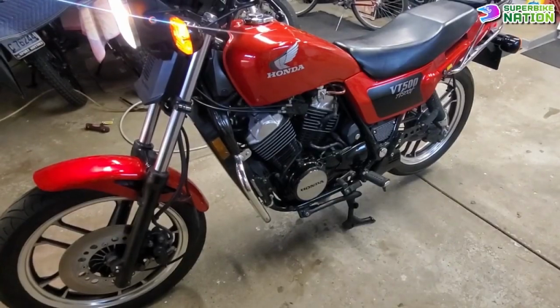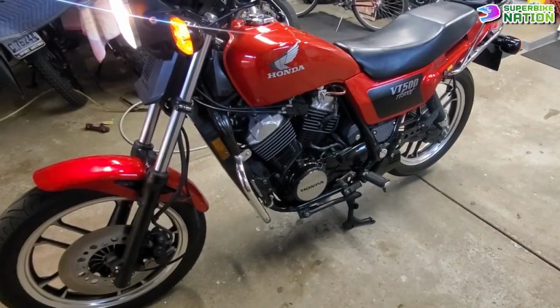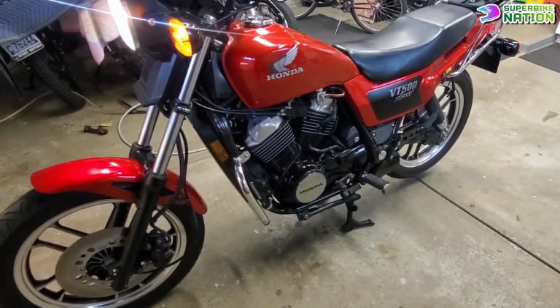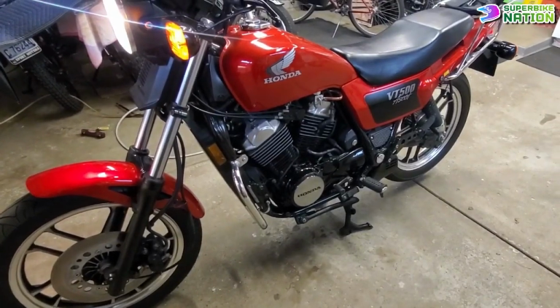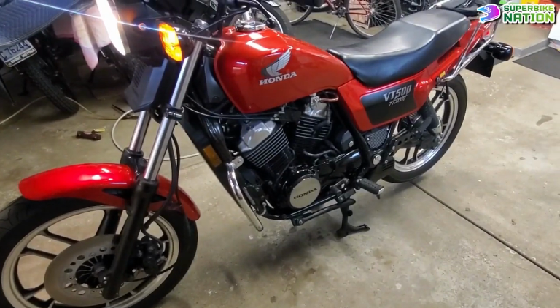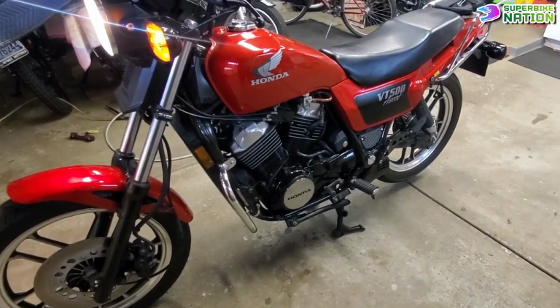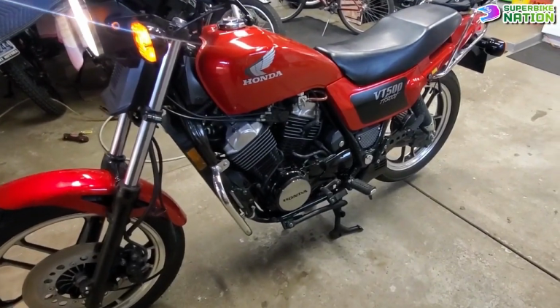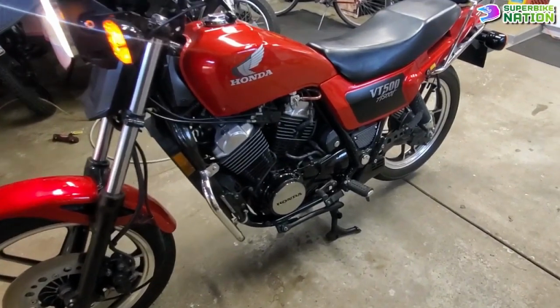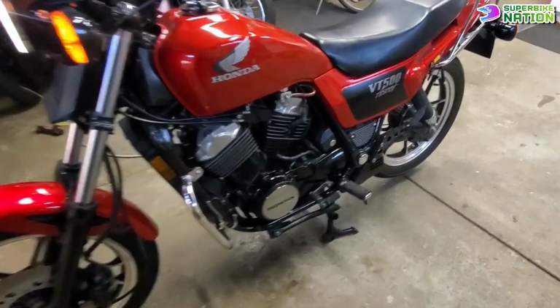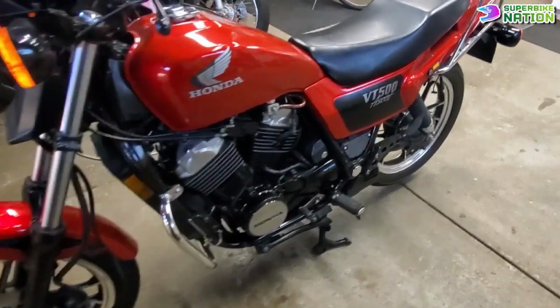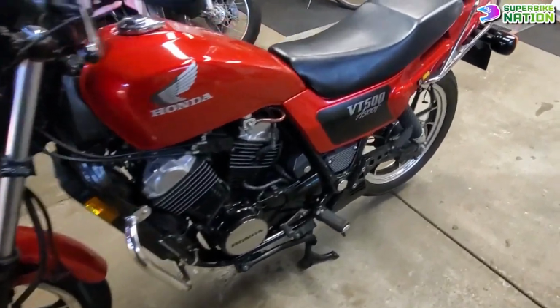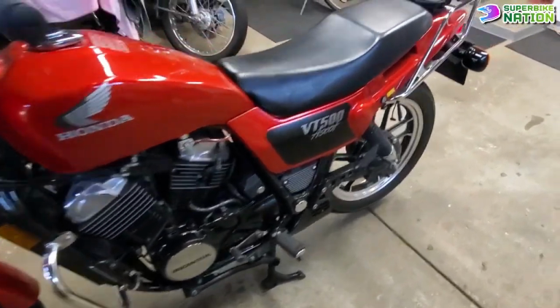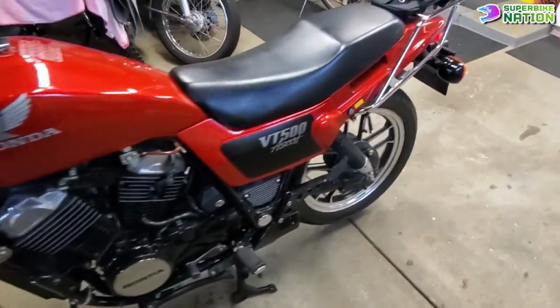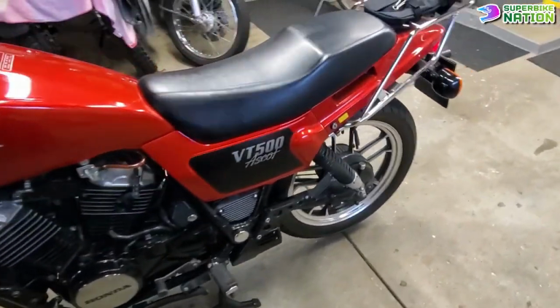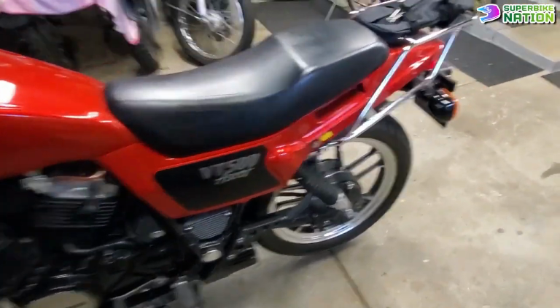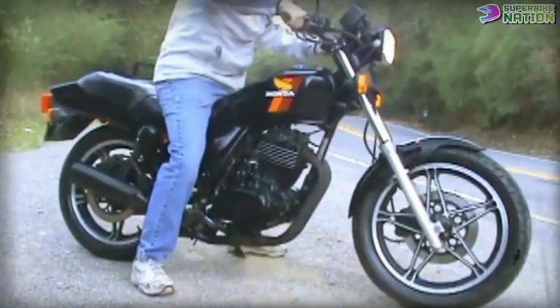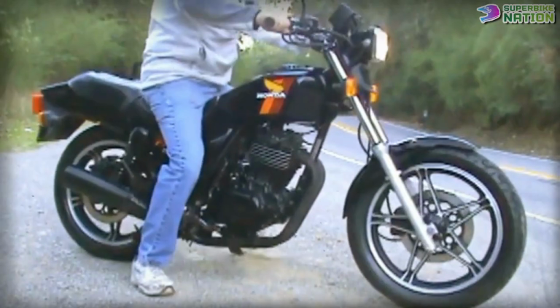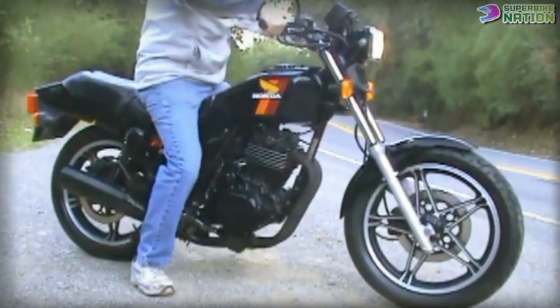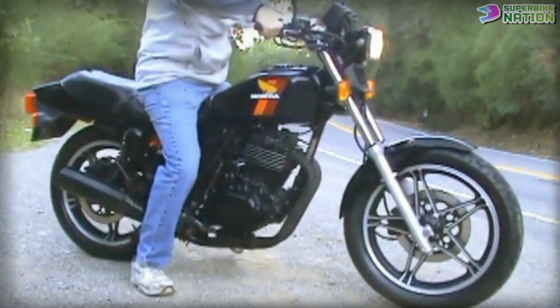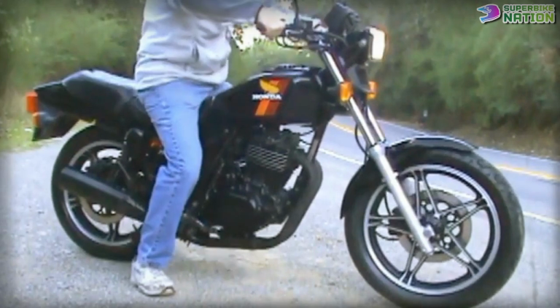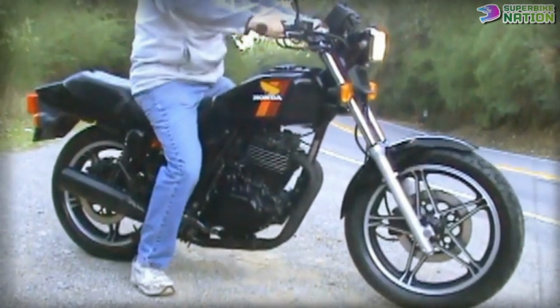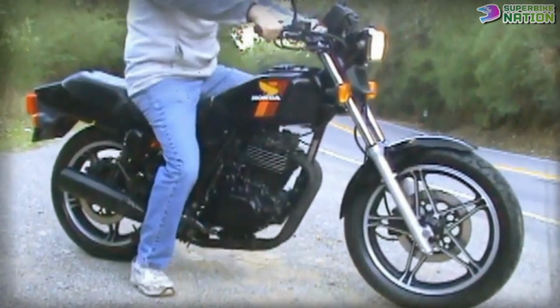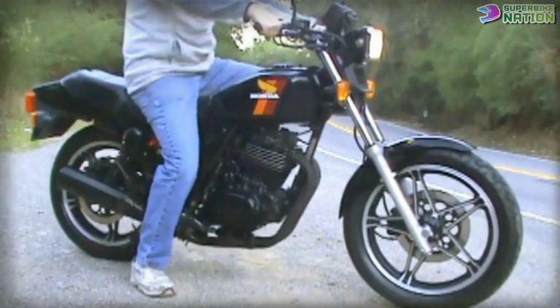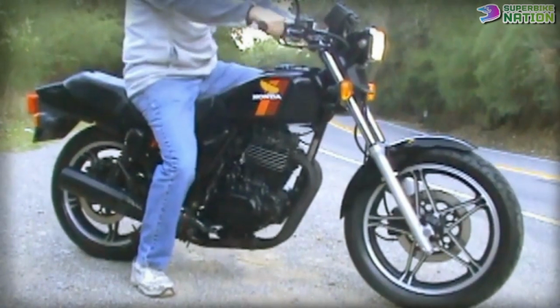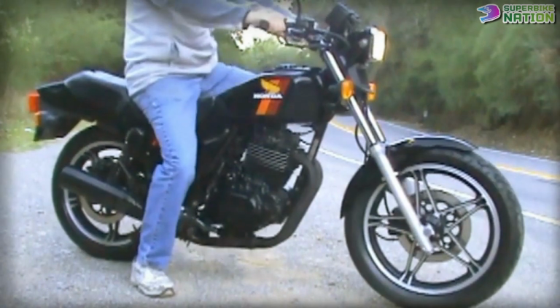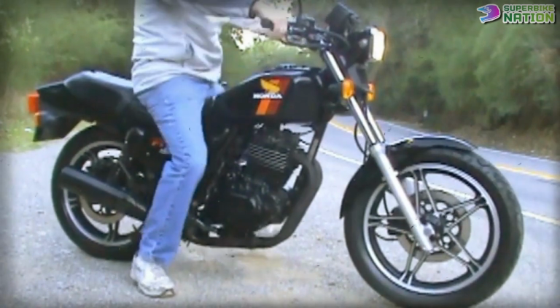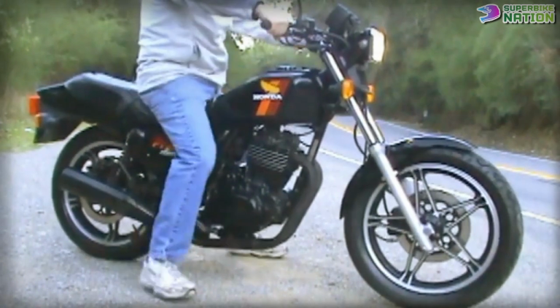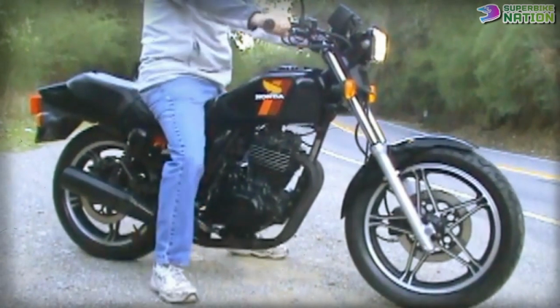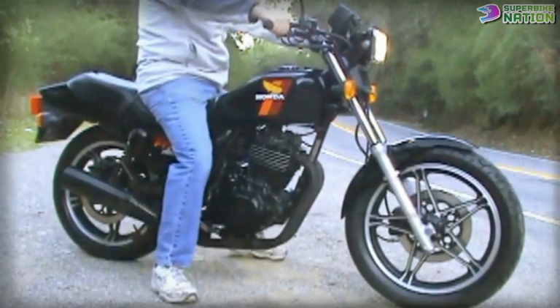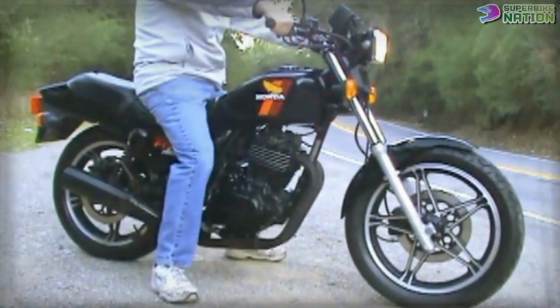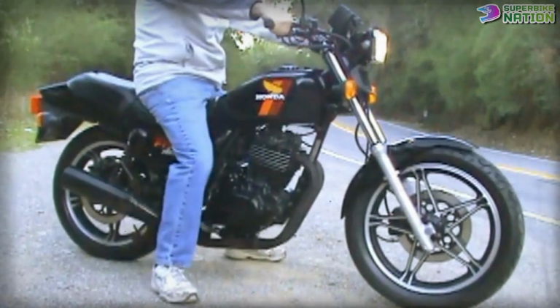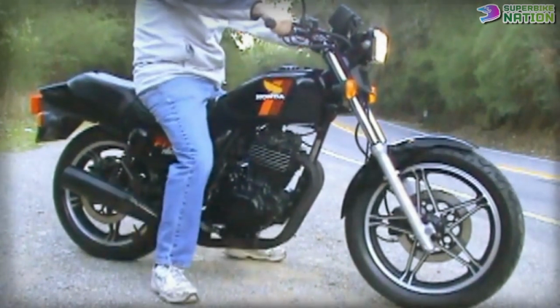That, plus the awful riding position of the bike, makes for a riding experience that riders of any size loathe.